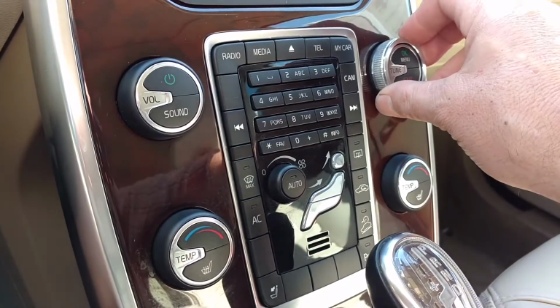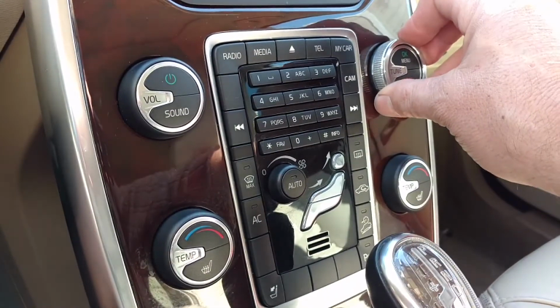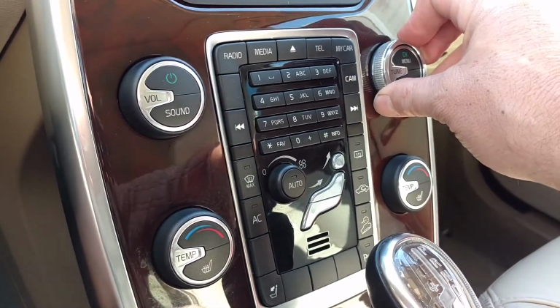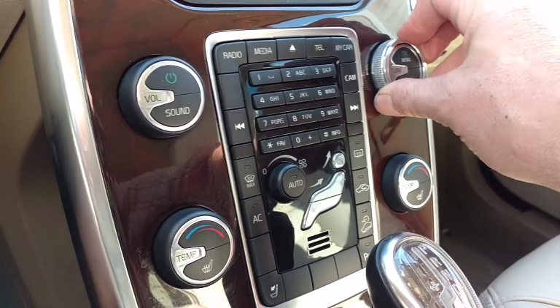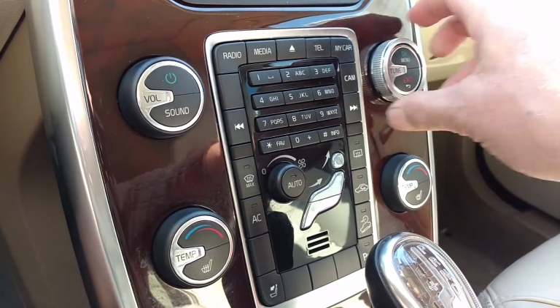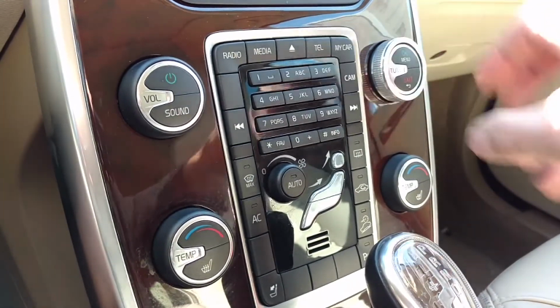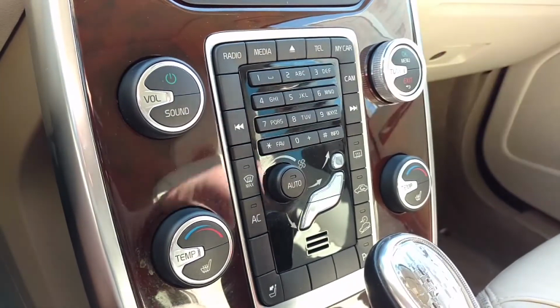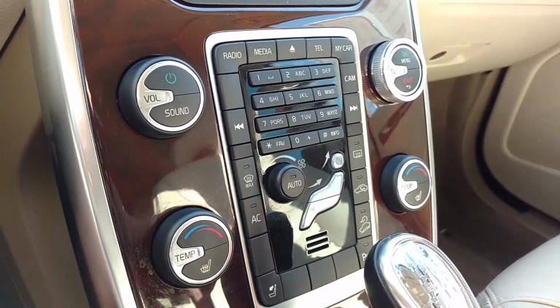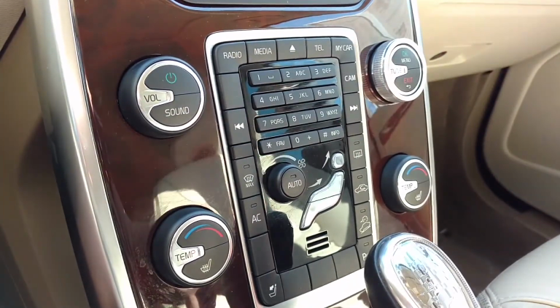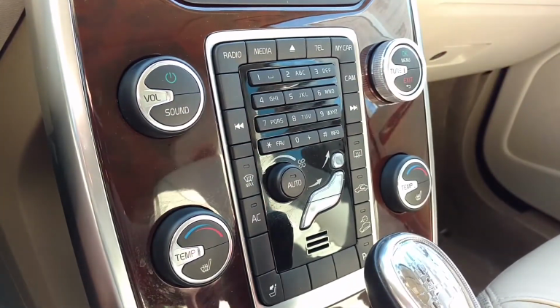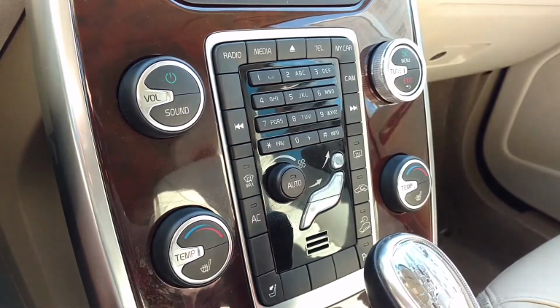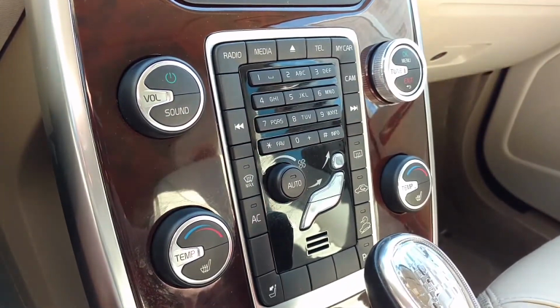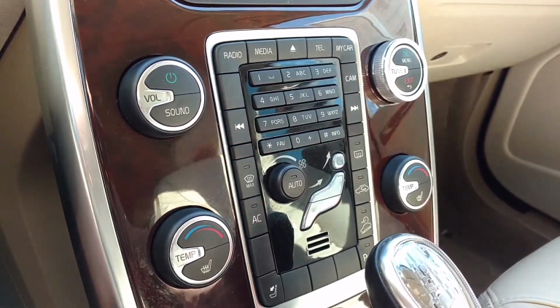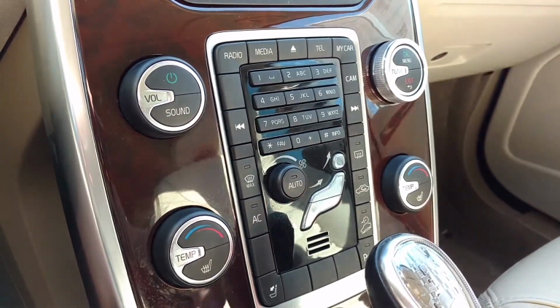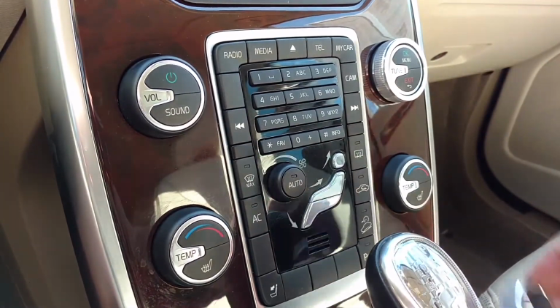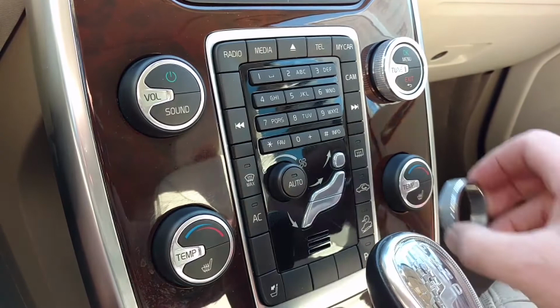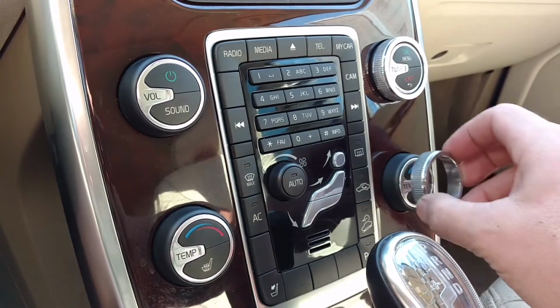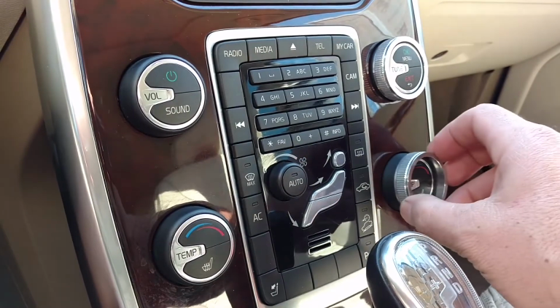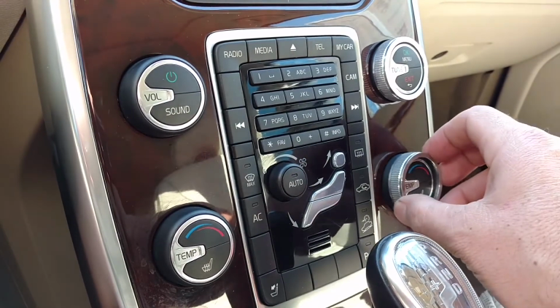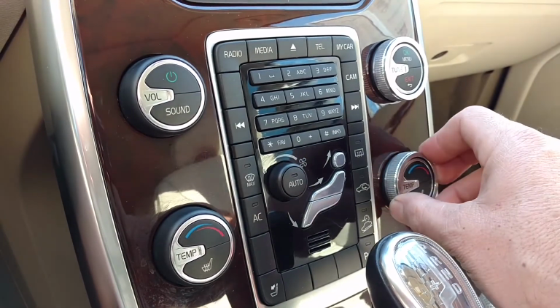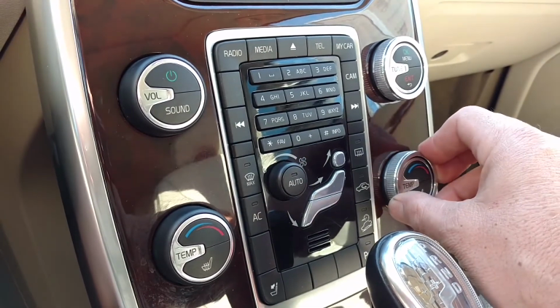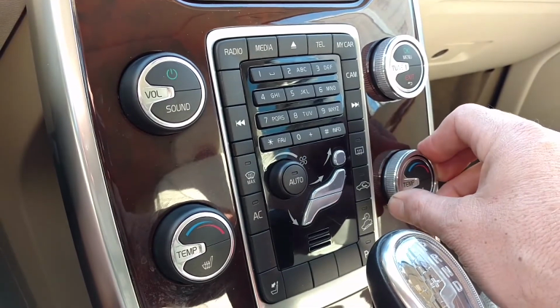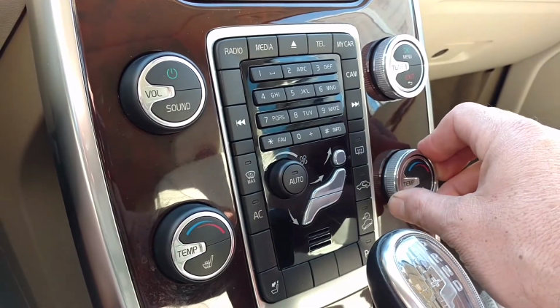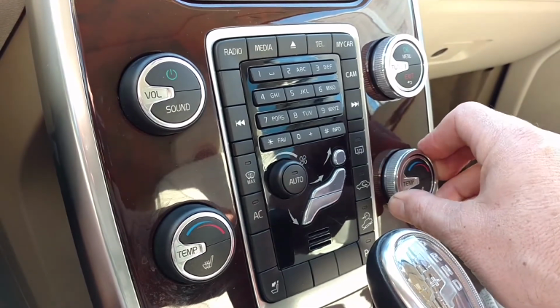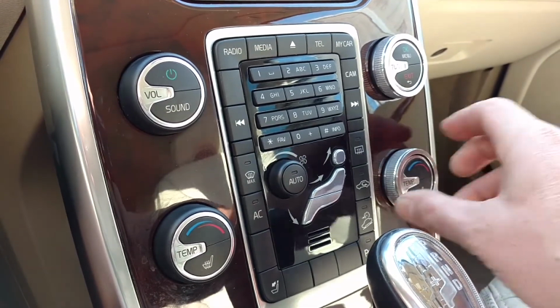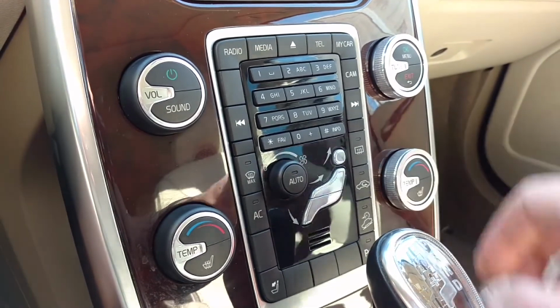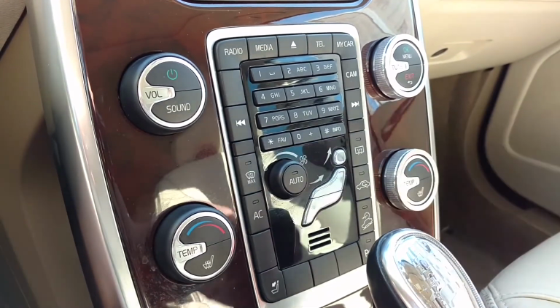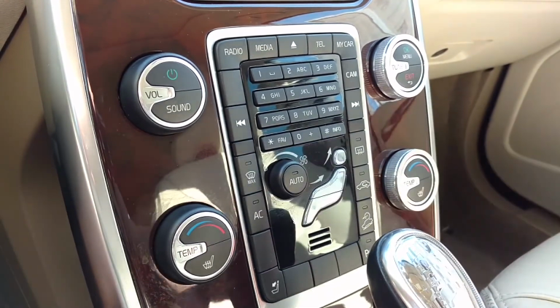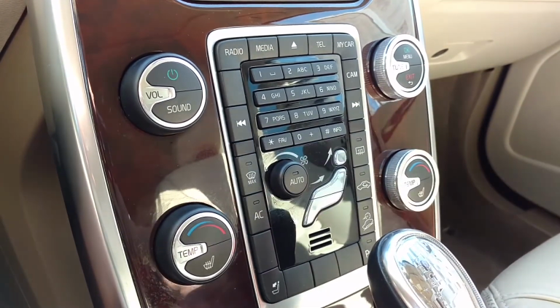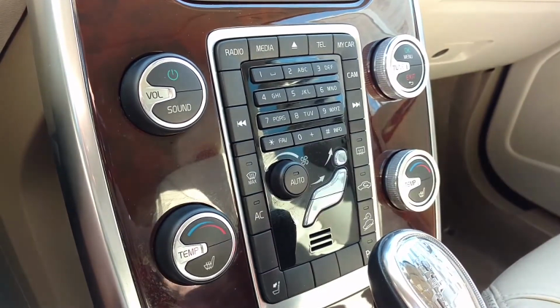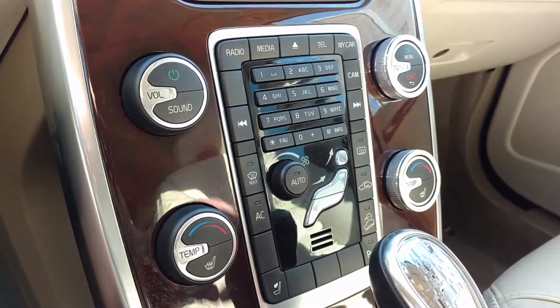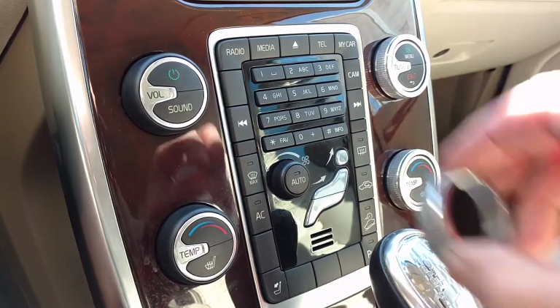Installation takes less than 30 seconds. Simply press the rings over the existing dials and the rings stay in place.